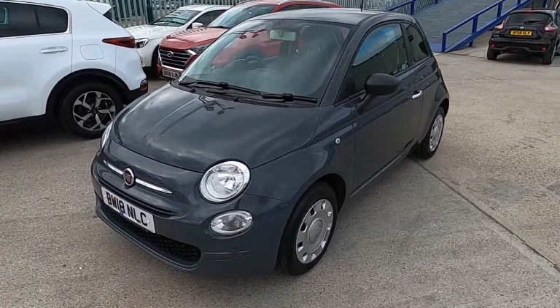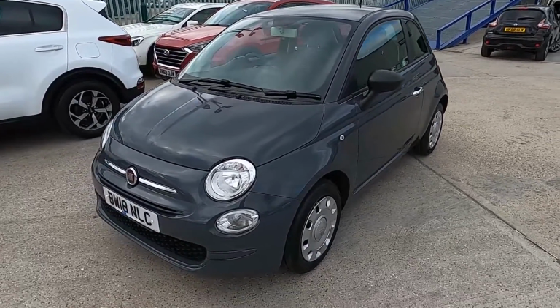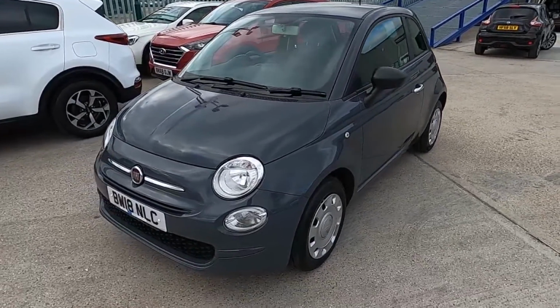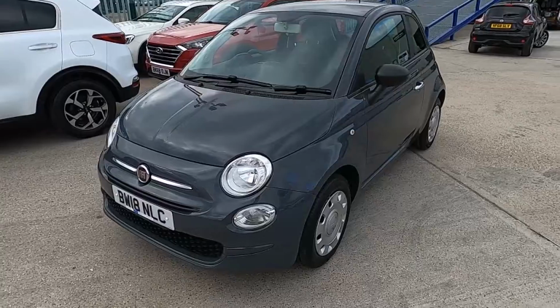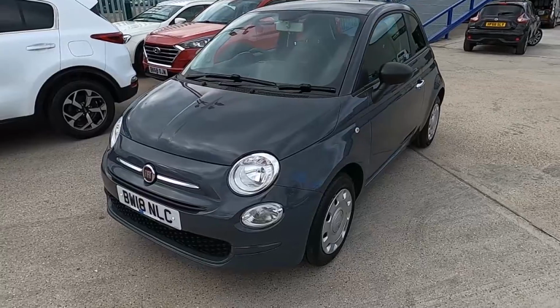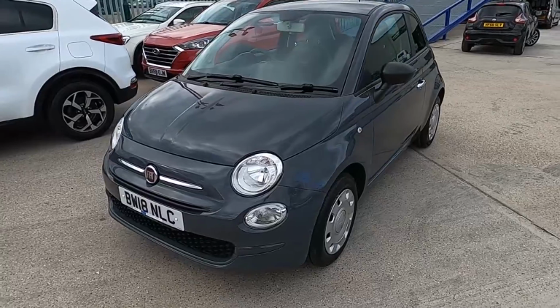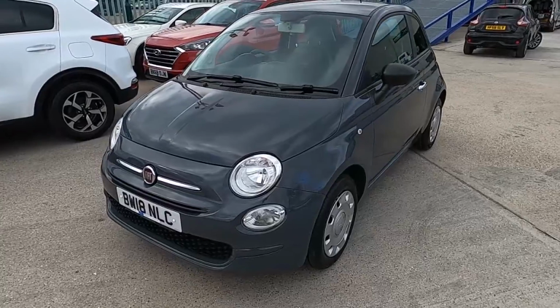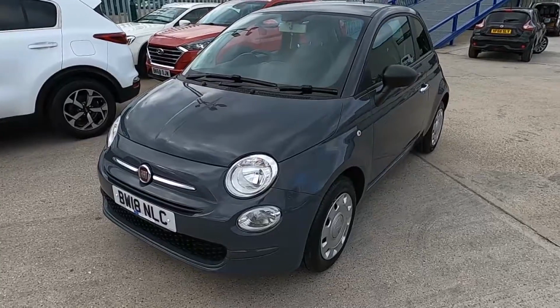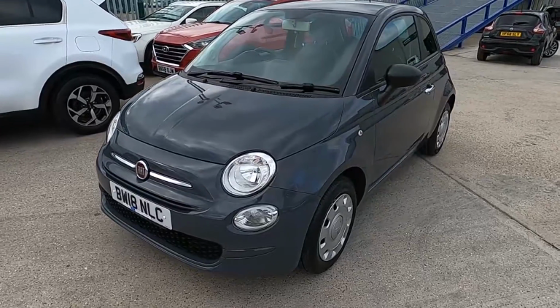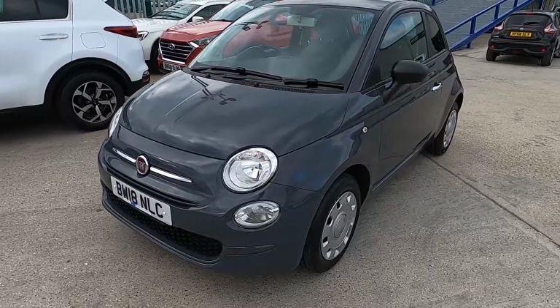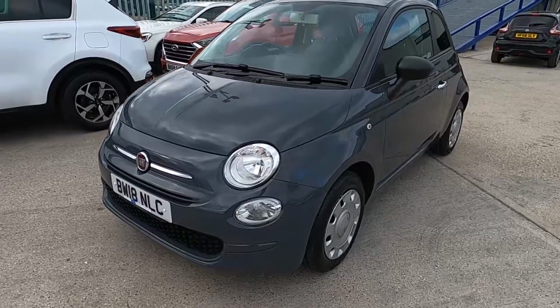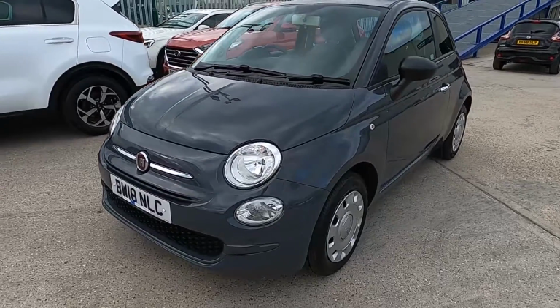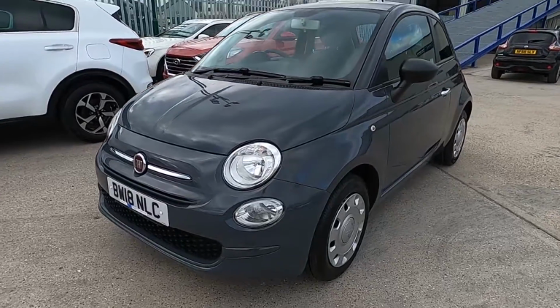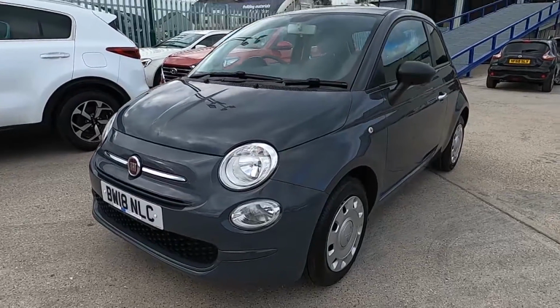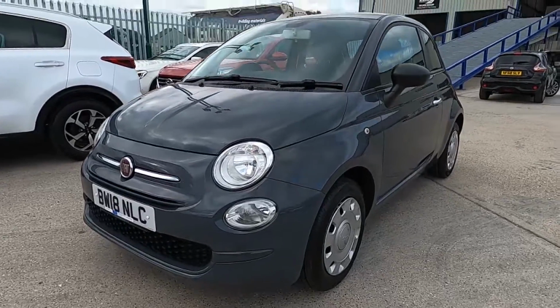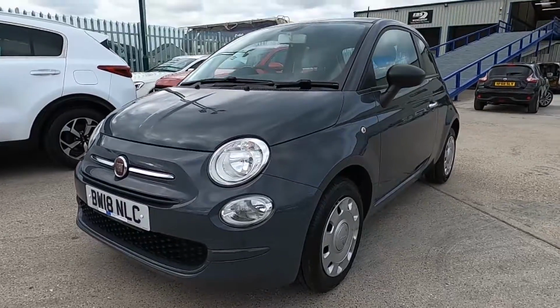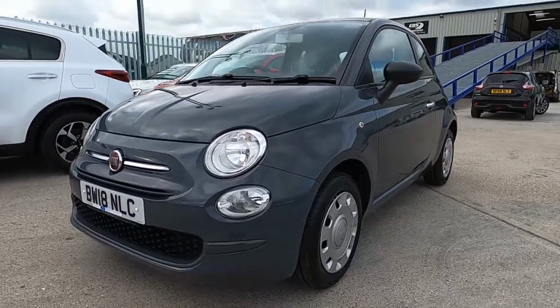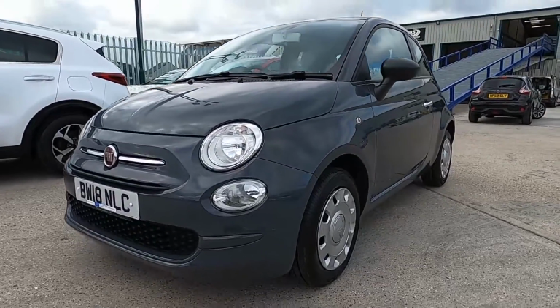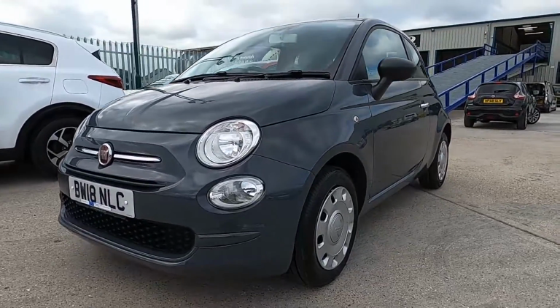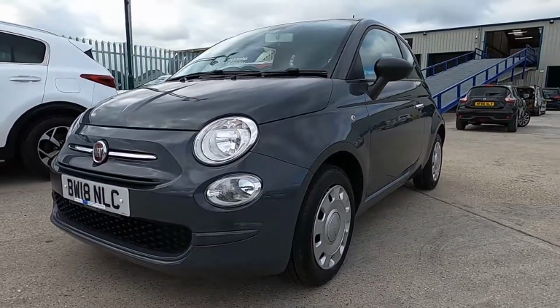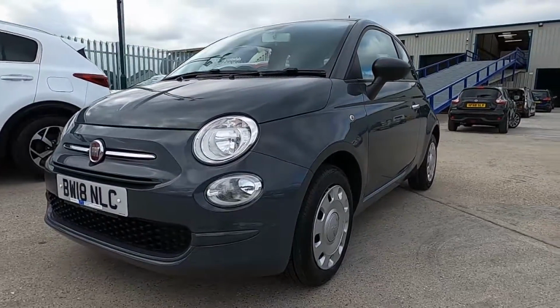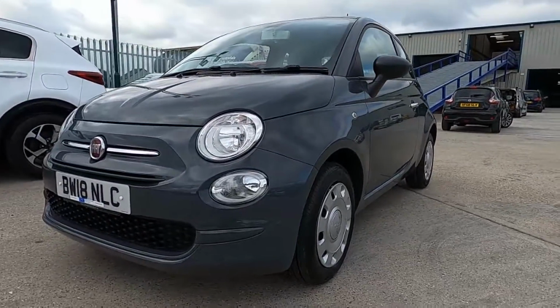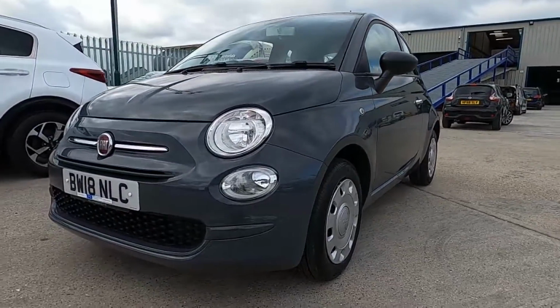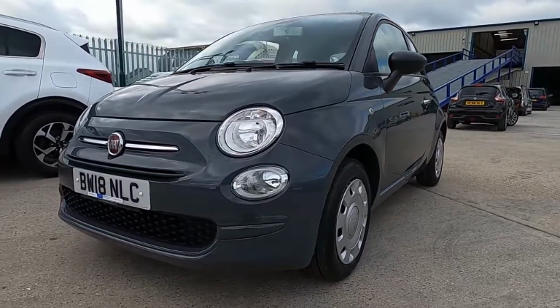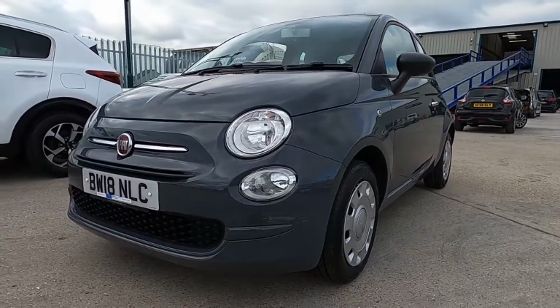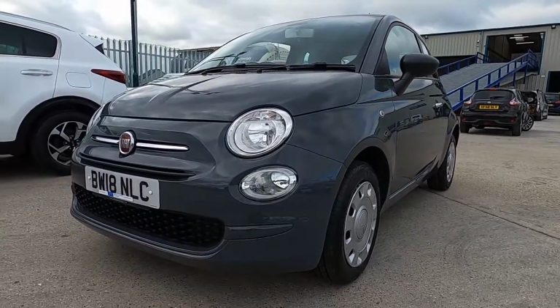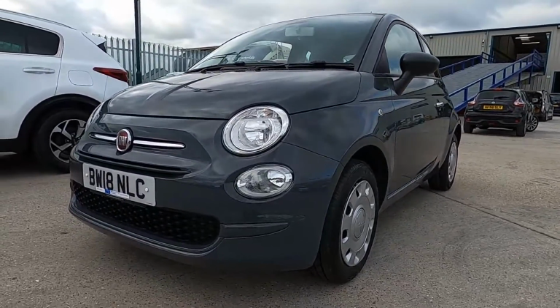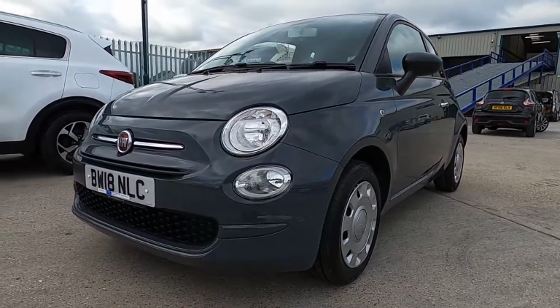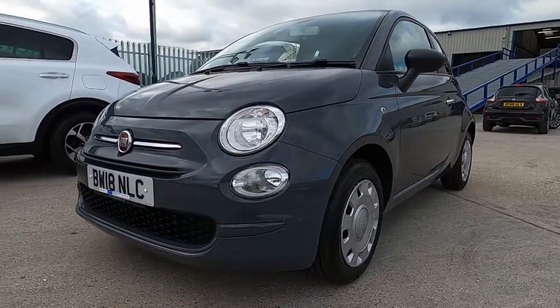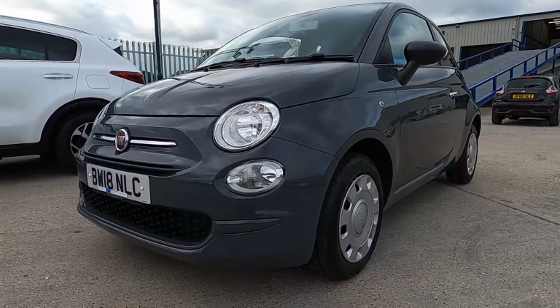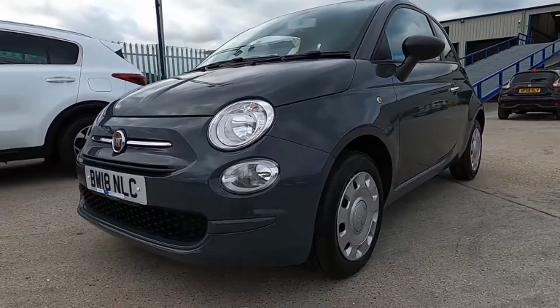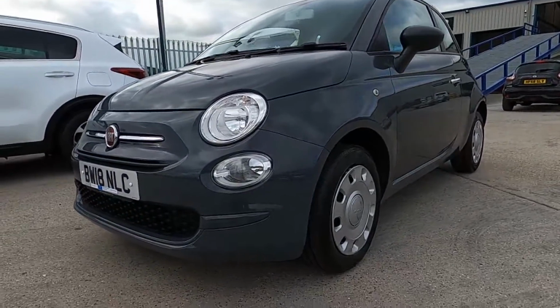This 500 is perfect for driving around town as the steering is nice and light, and it's spacious and comfortable as well.